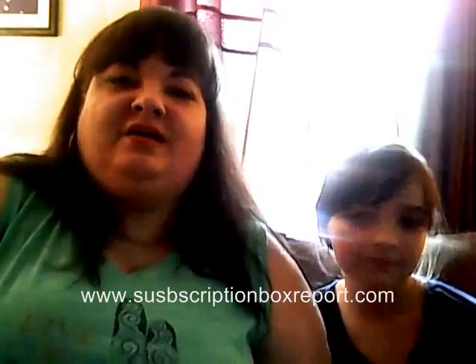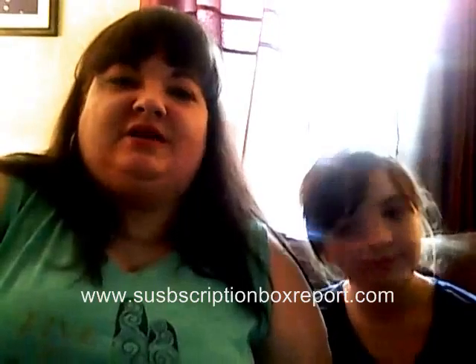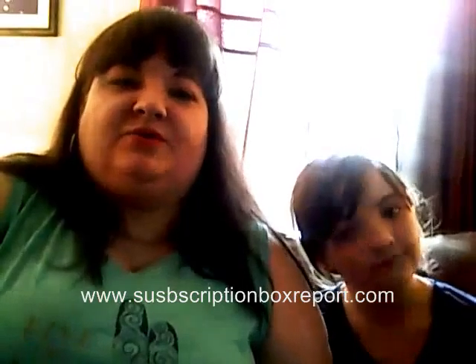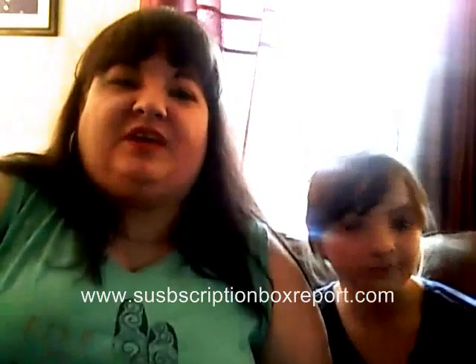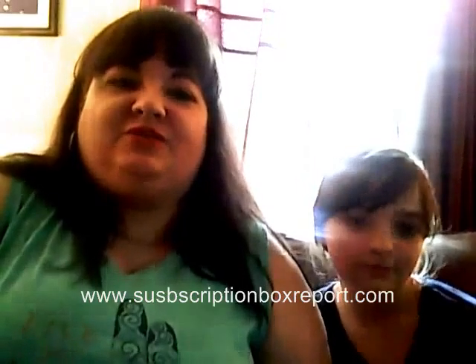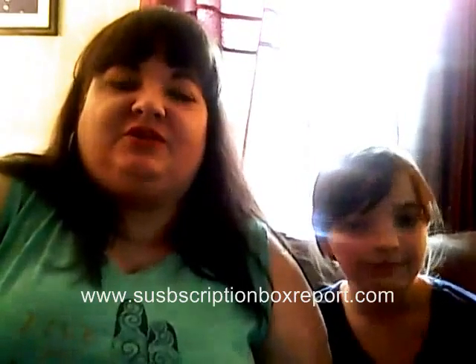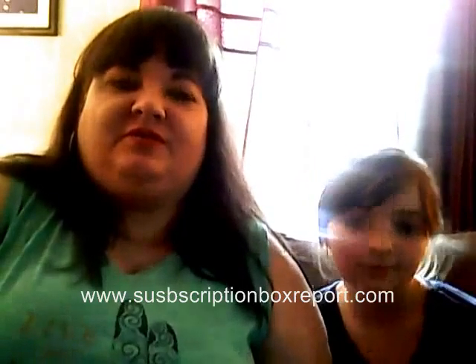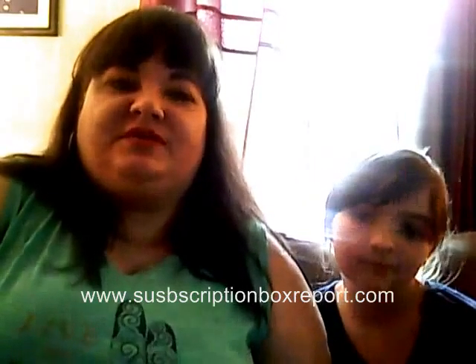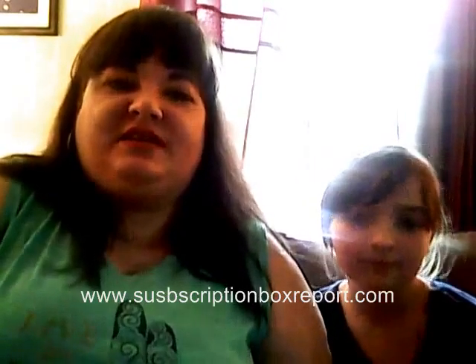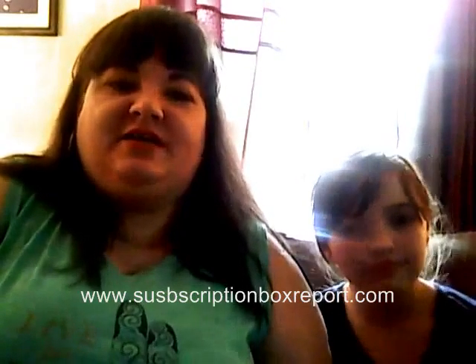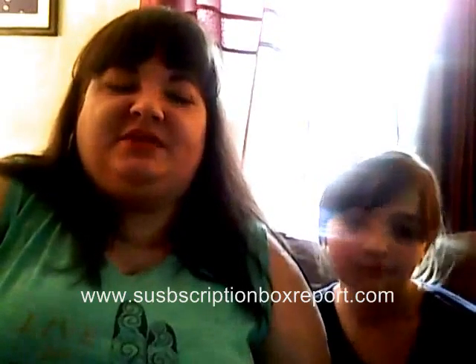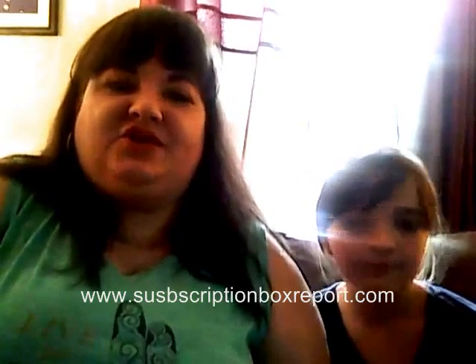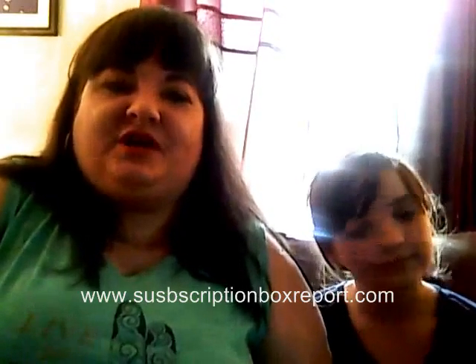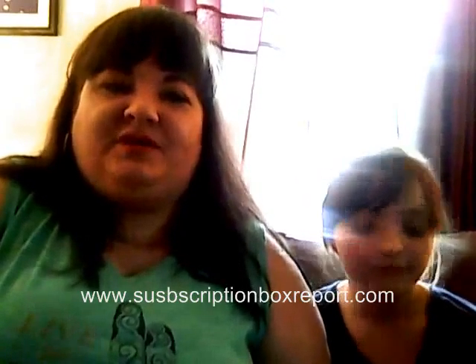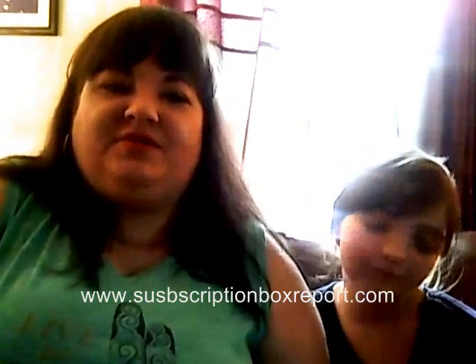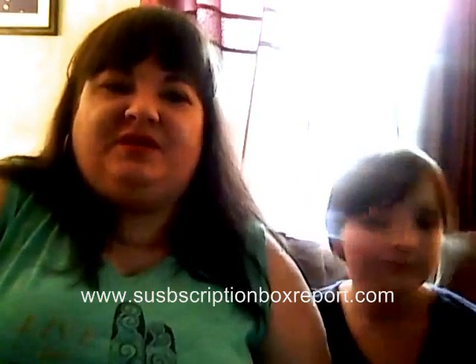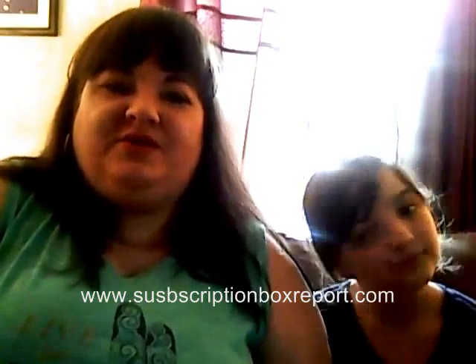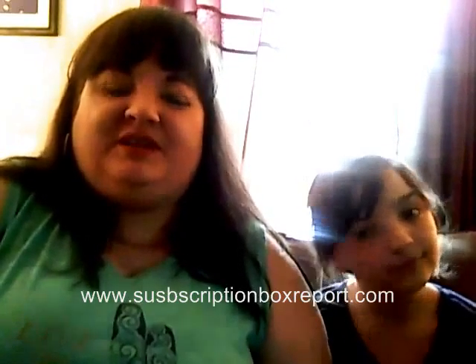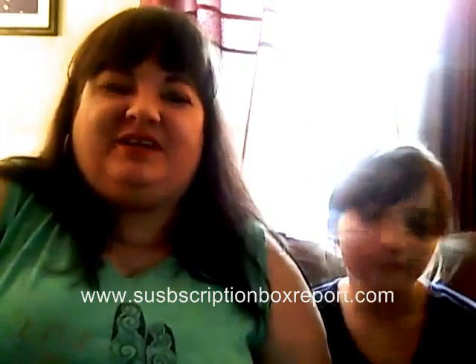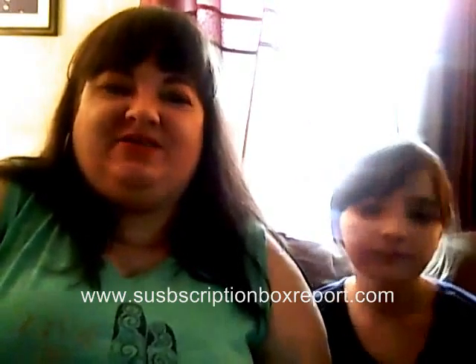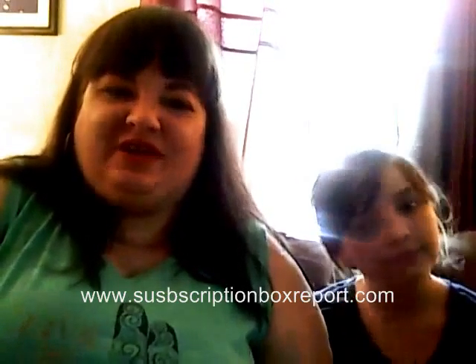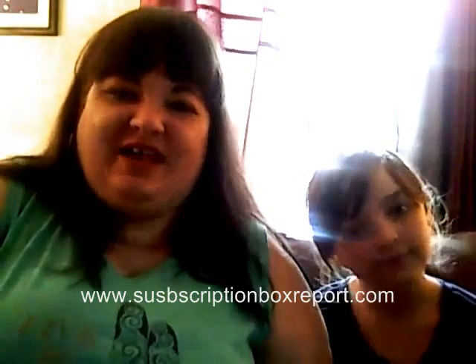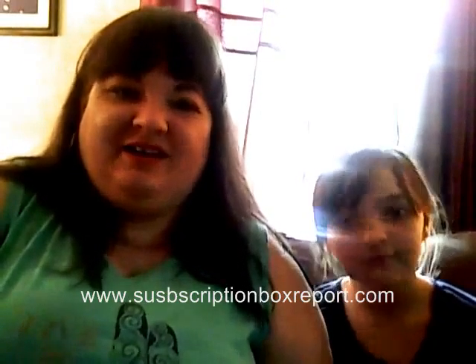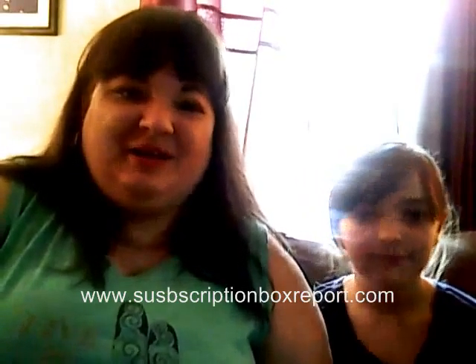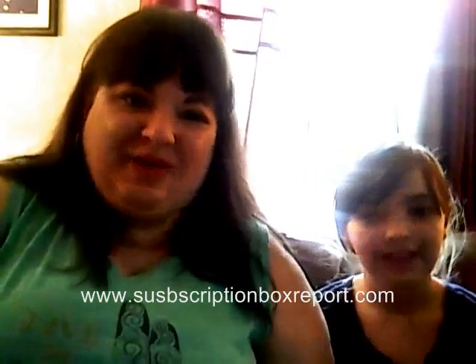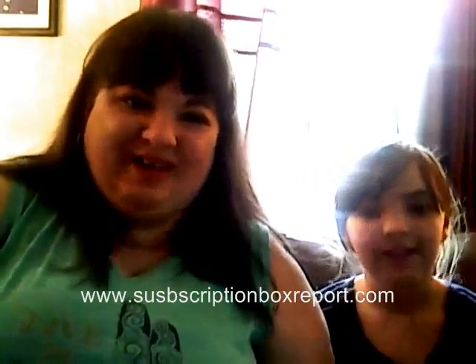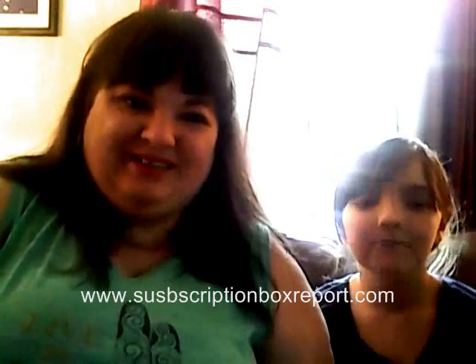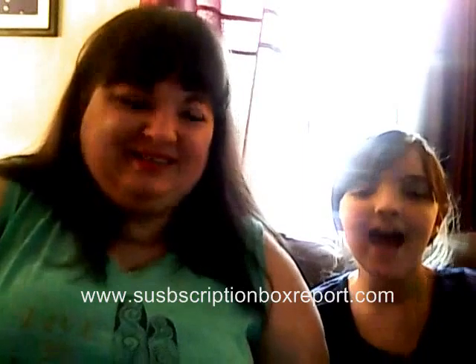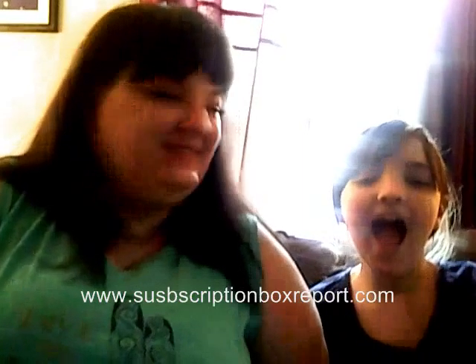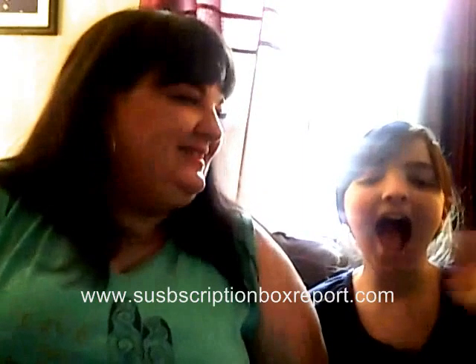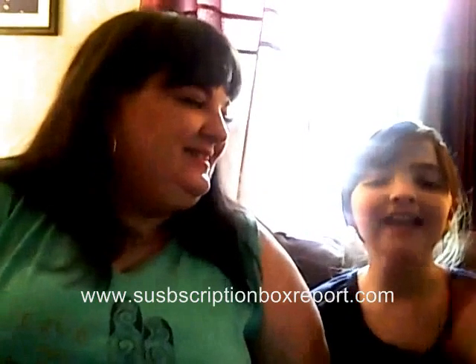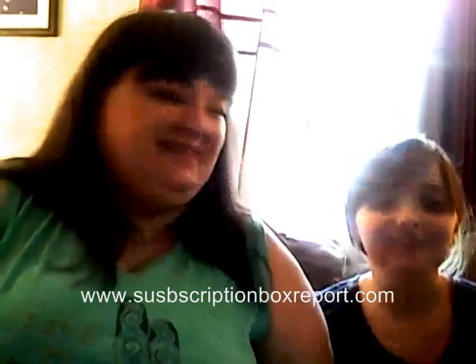Thanks for visiting us. Please check out my other videos and have a great day. Bye!